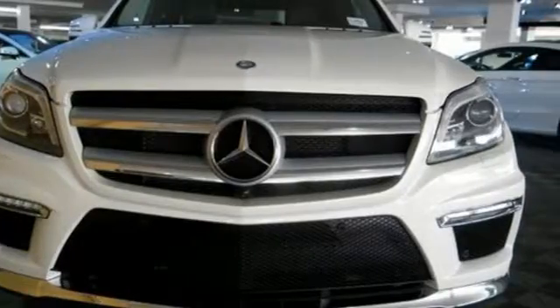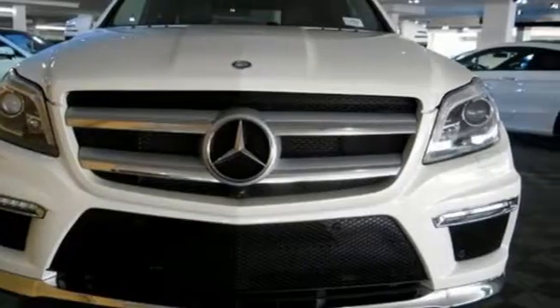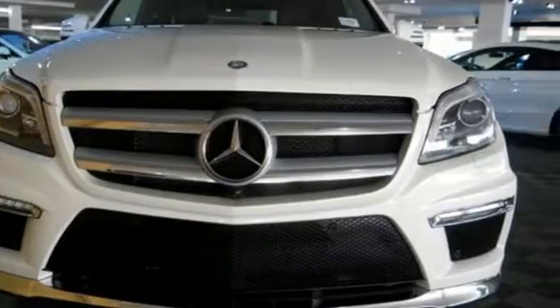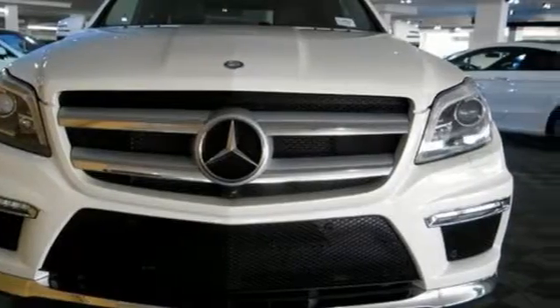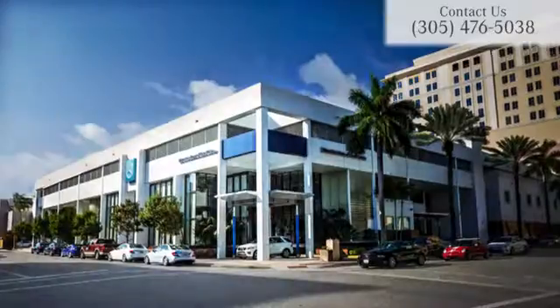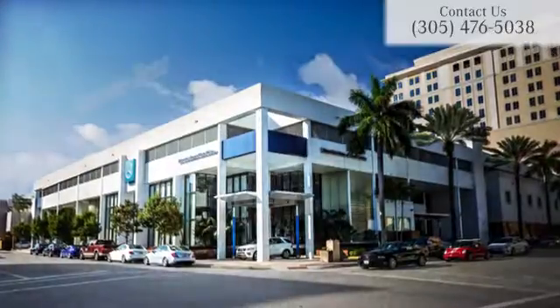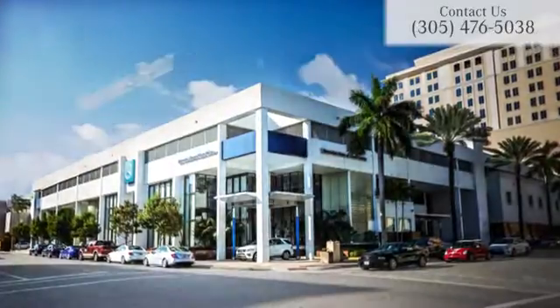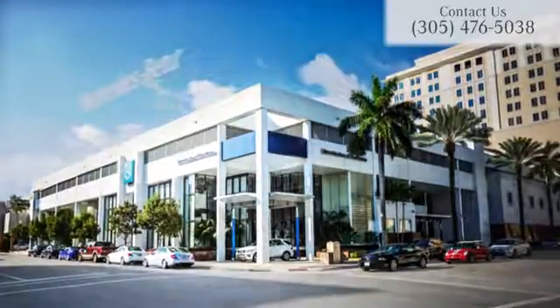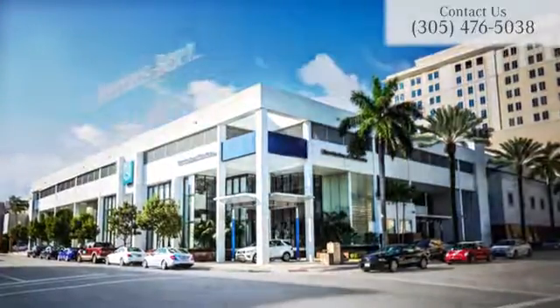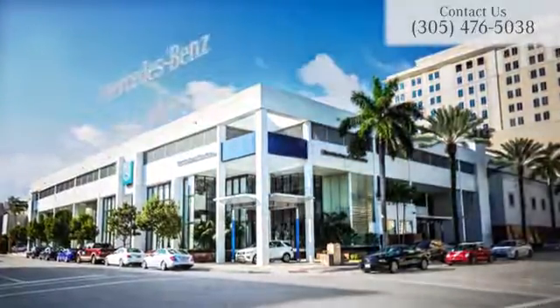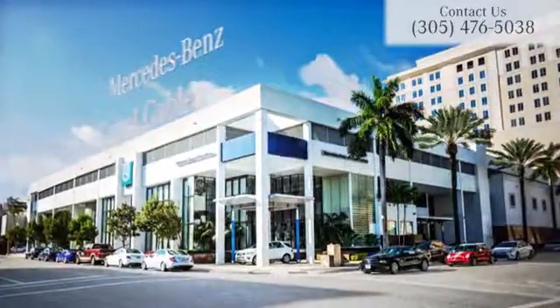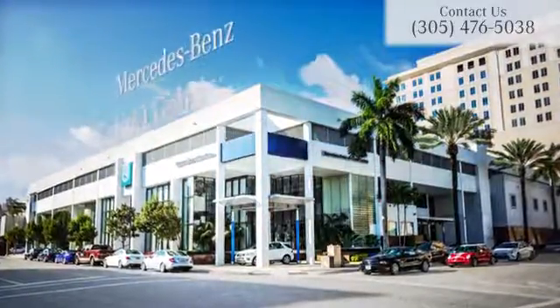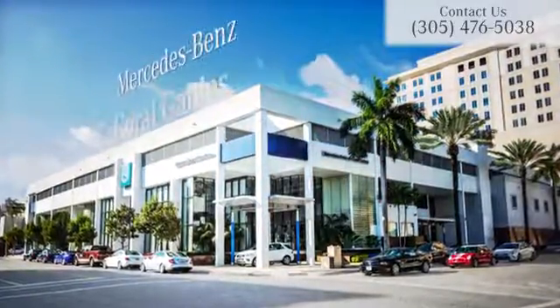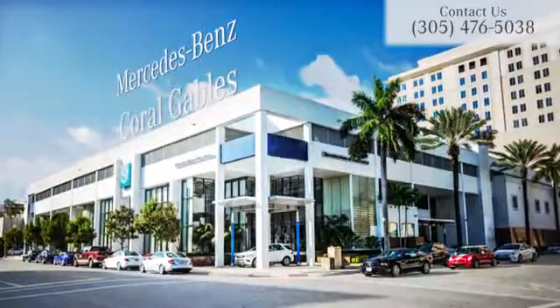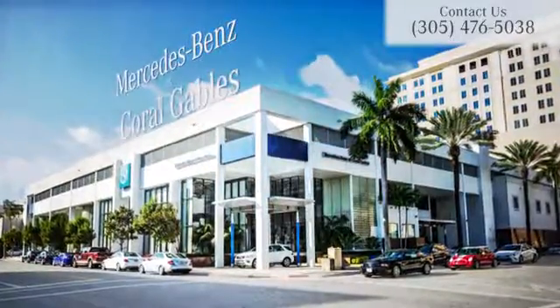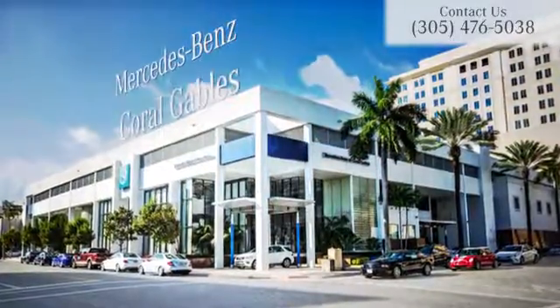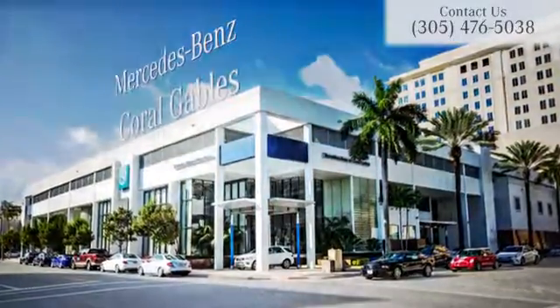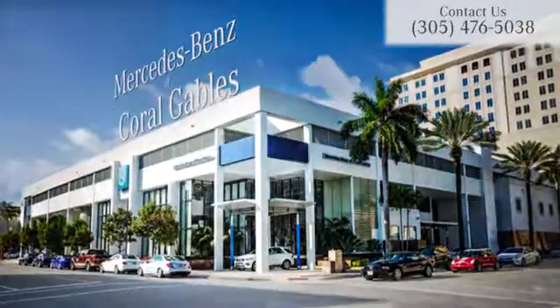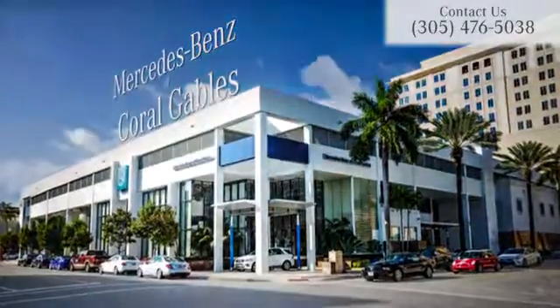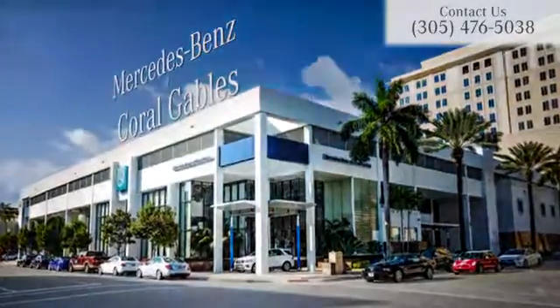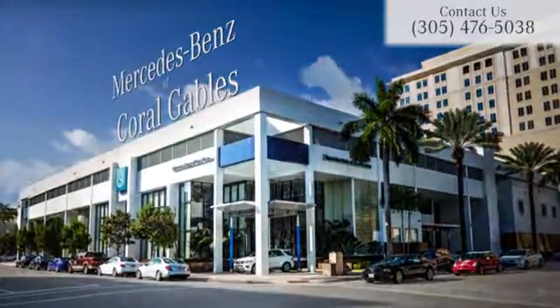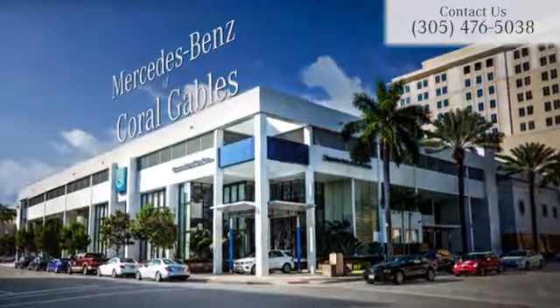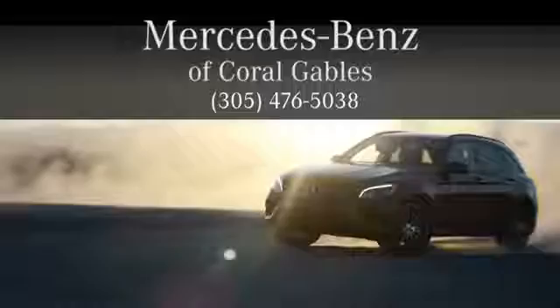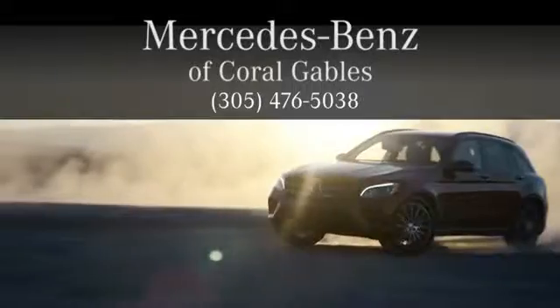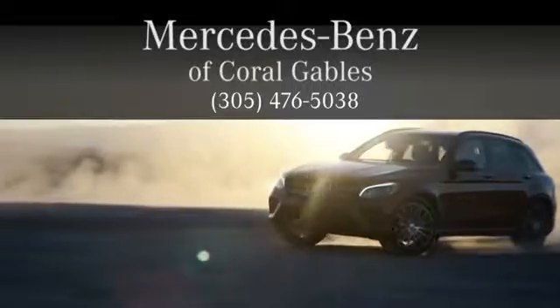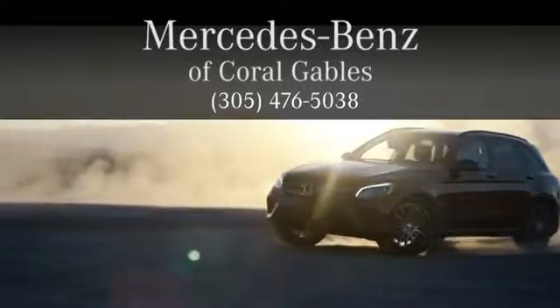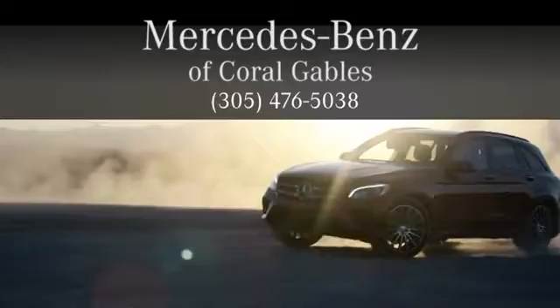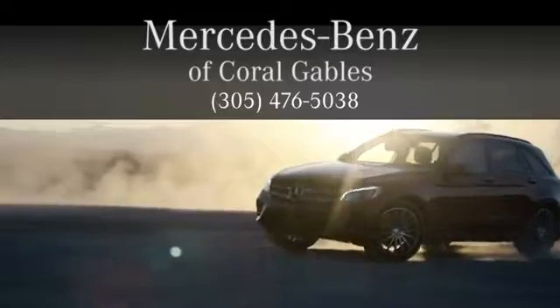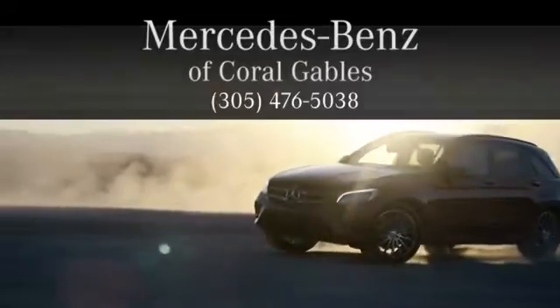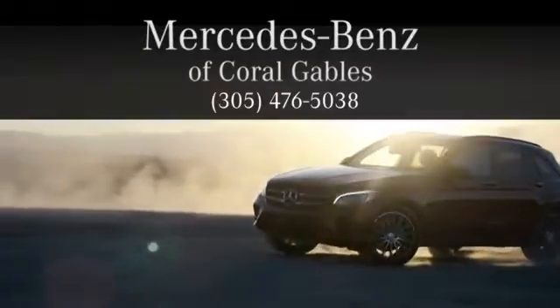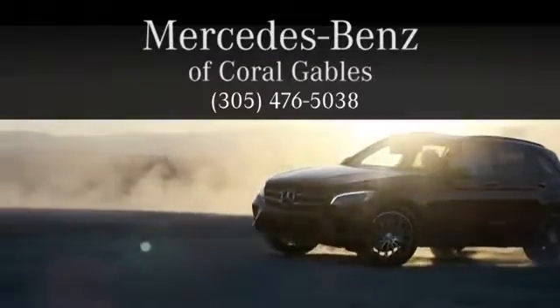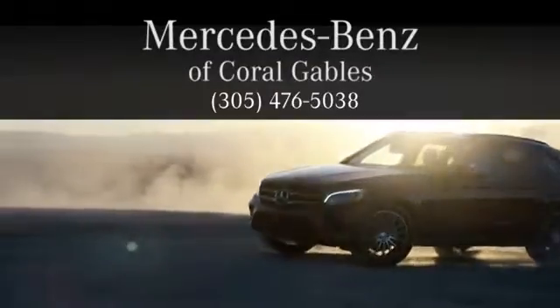At Mercedes-Benz of Coral Gables, we look forward to your visit and deliver excellence at every mile.